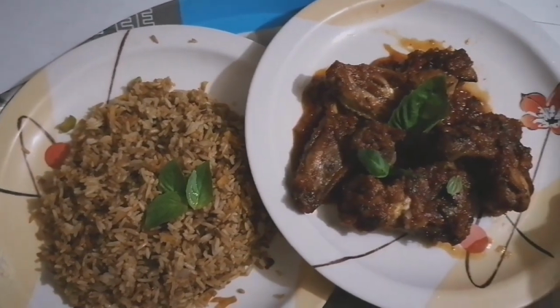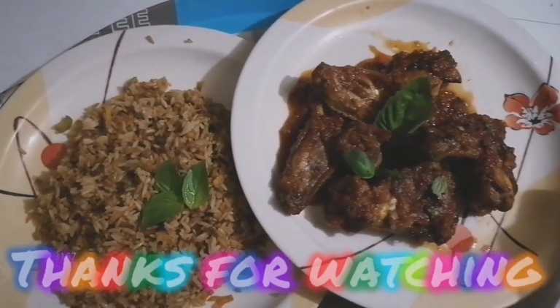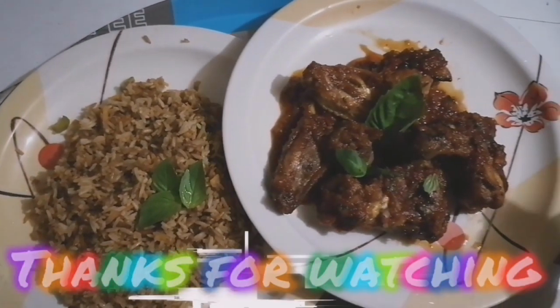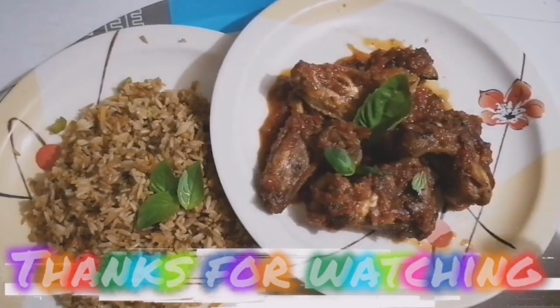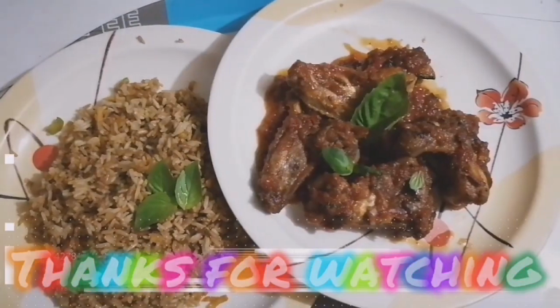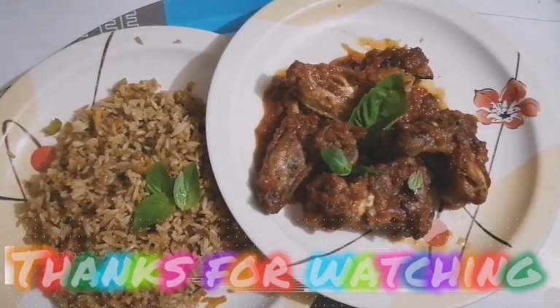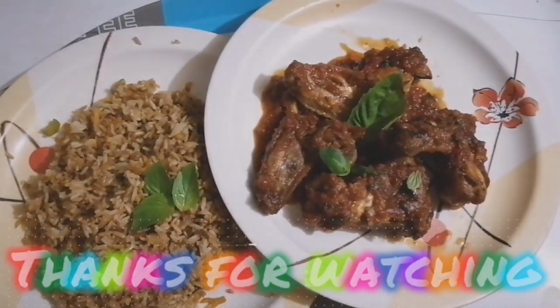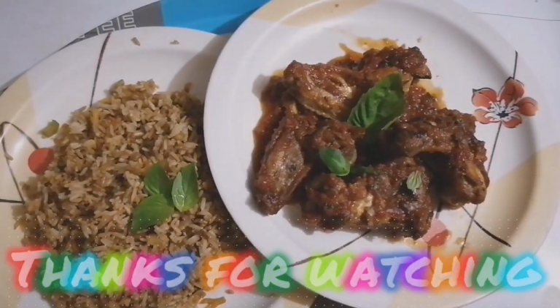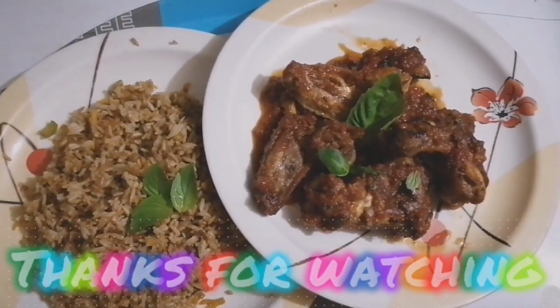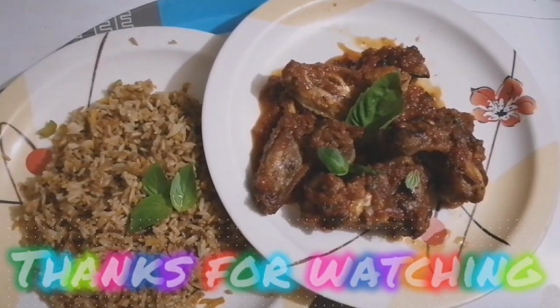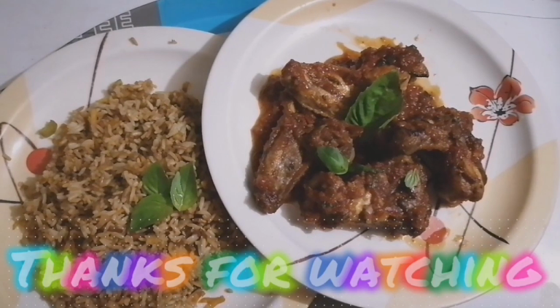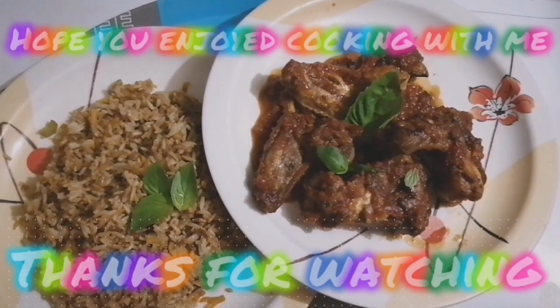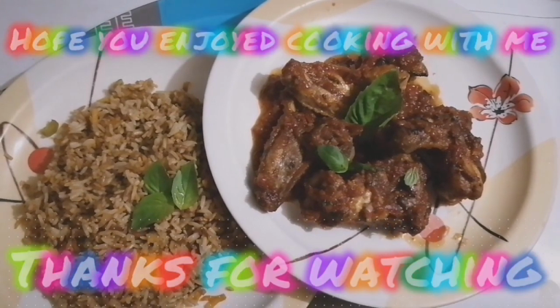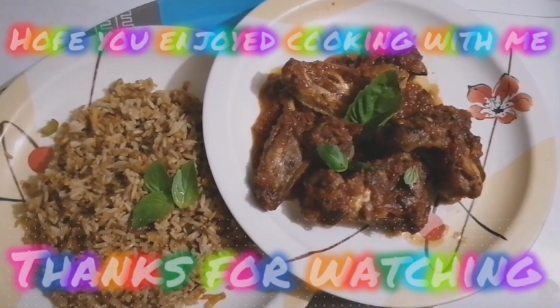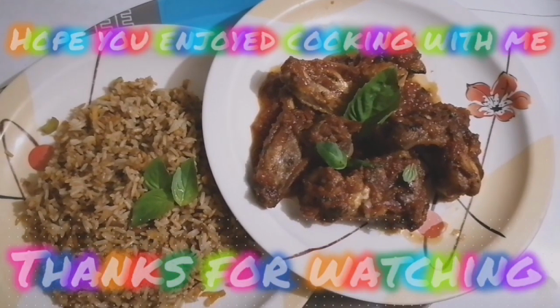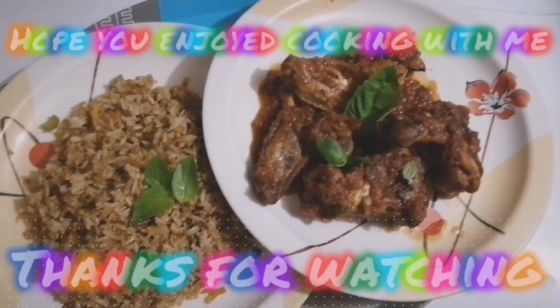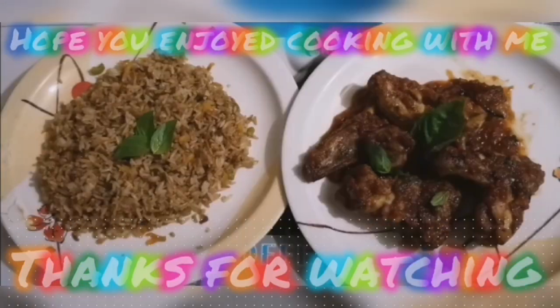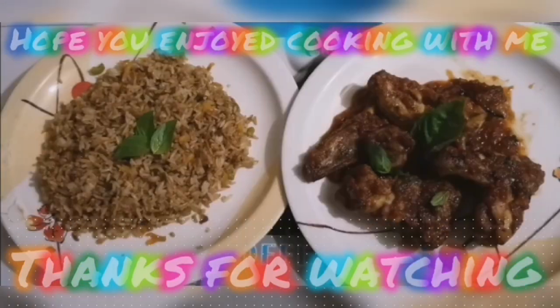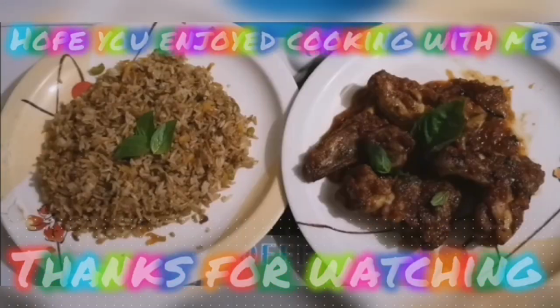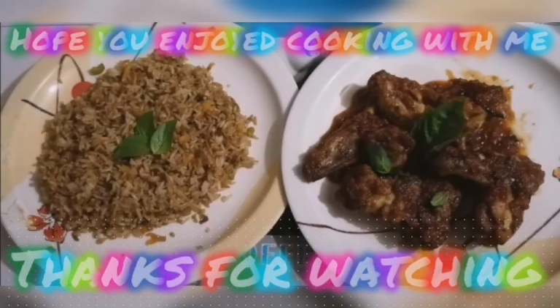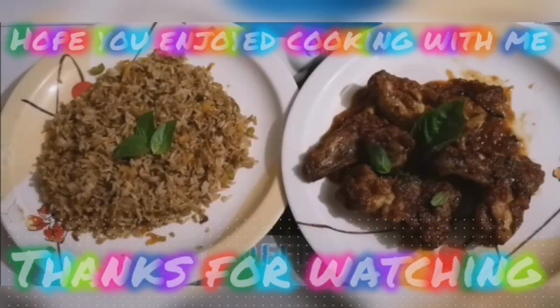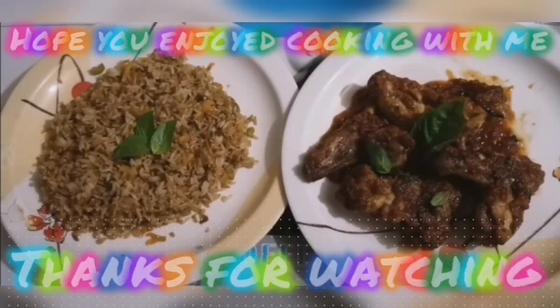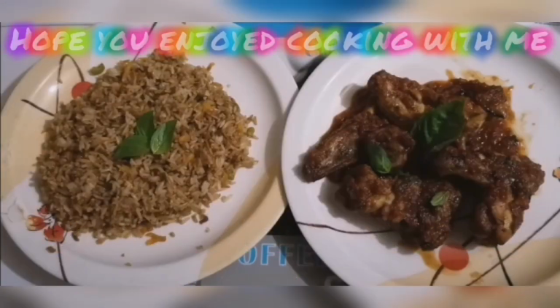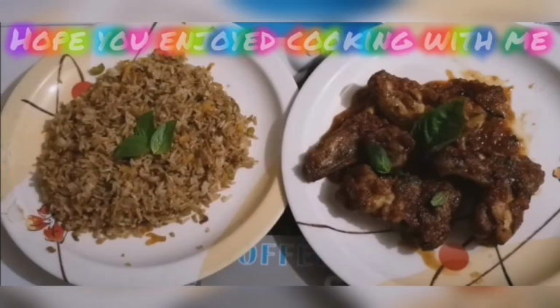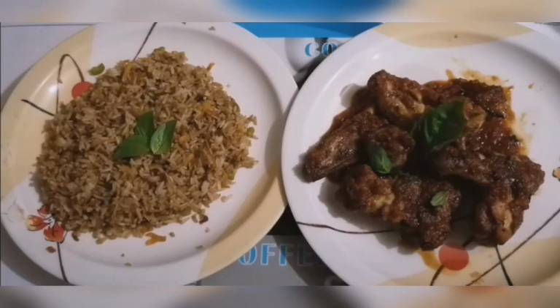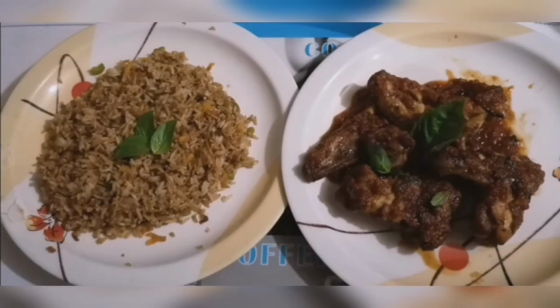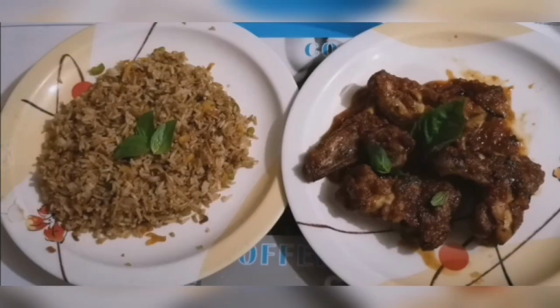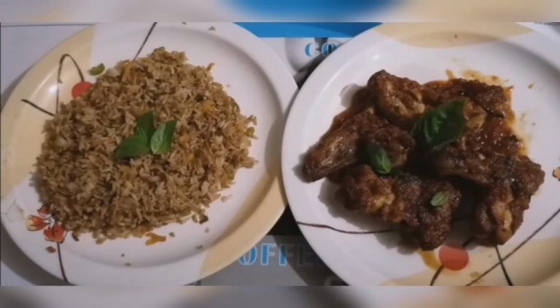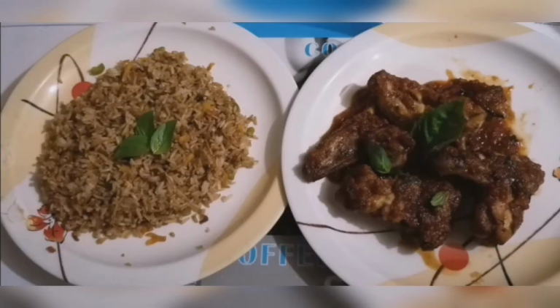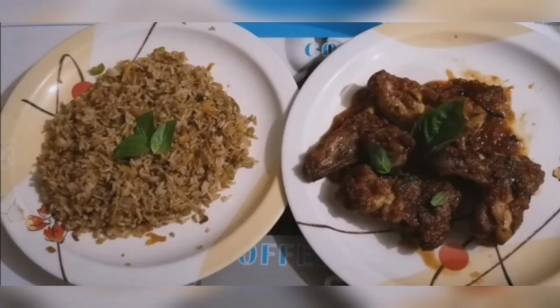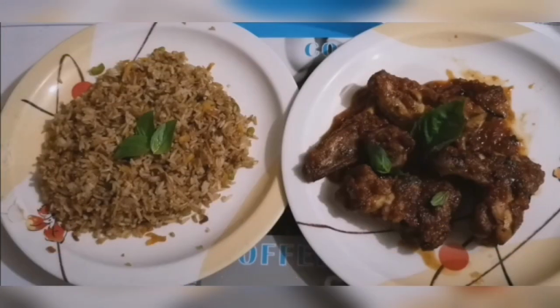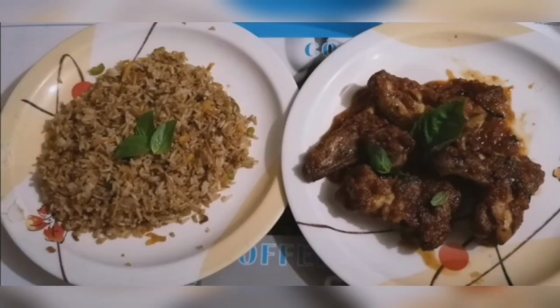So enjoy the music and we'll watch till the end to see the result of my fried rice — the fried rice with spicy honey-glazed chicken wings.